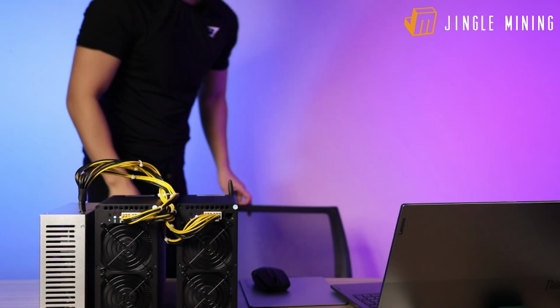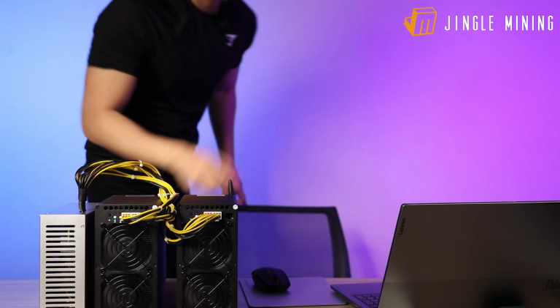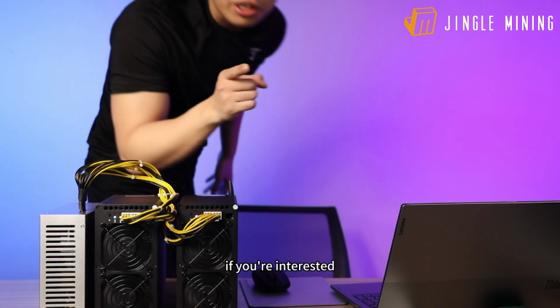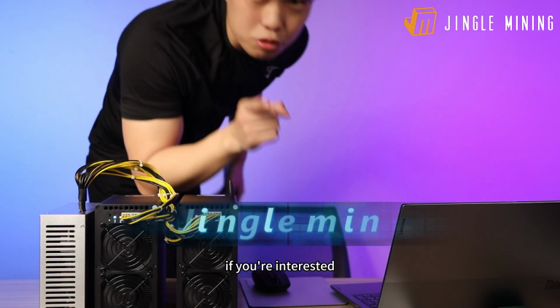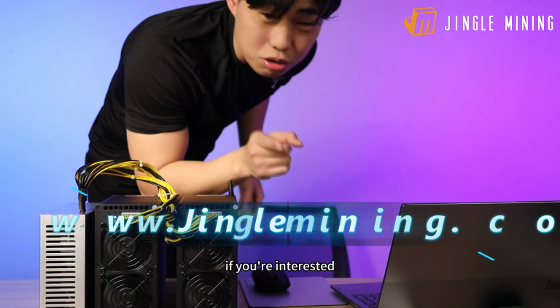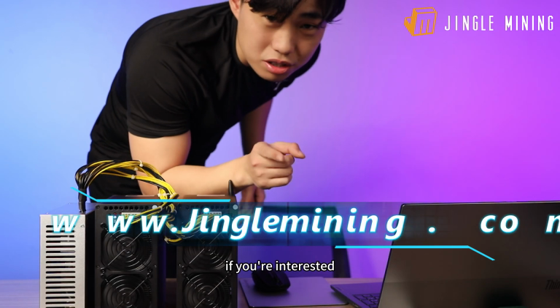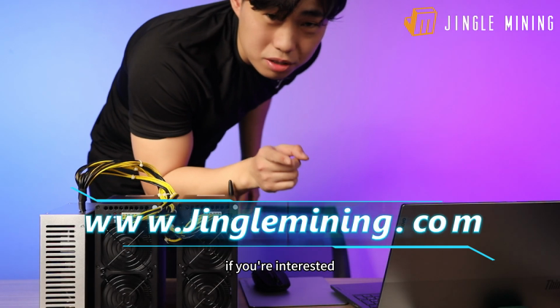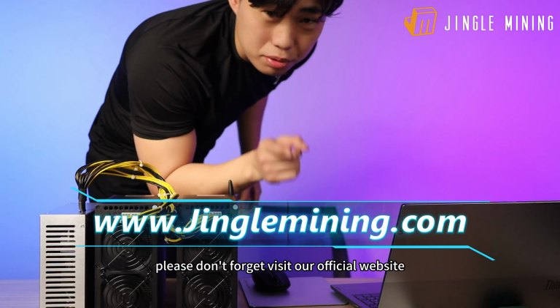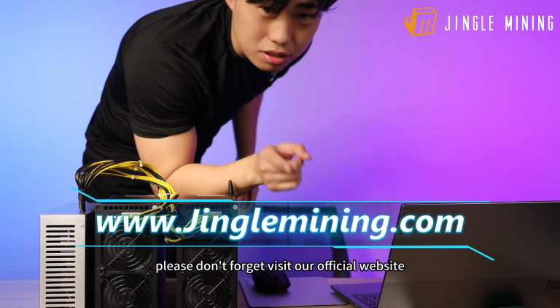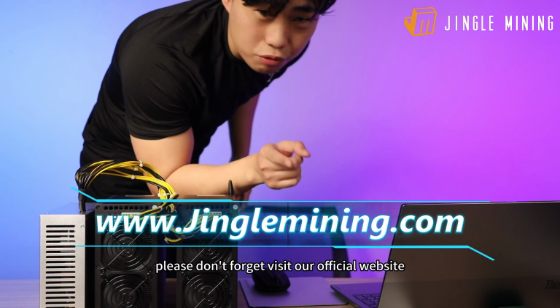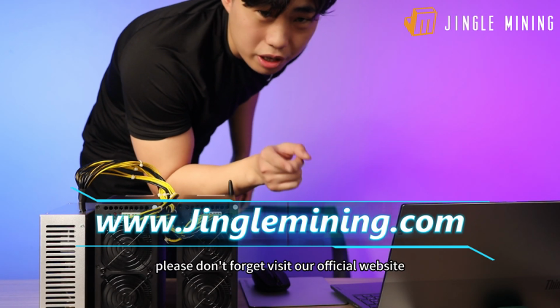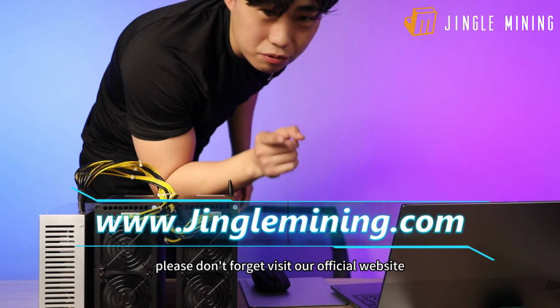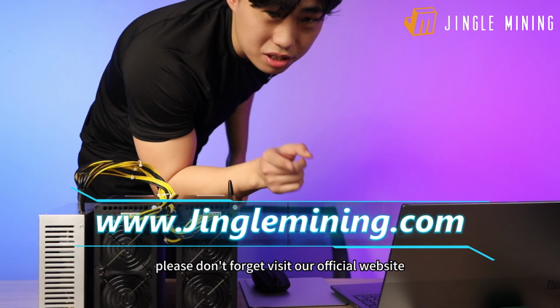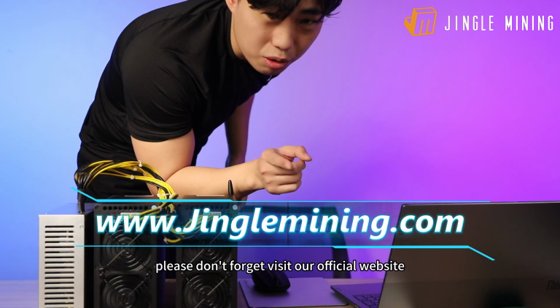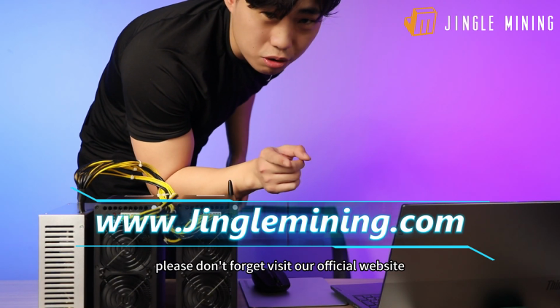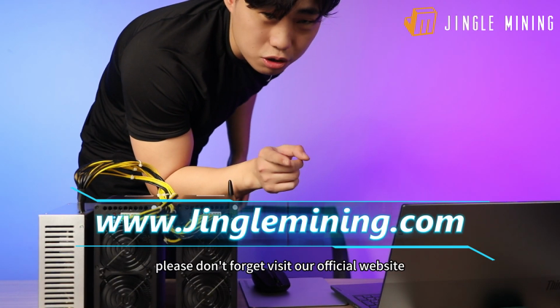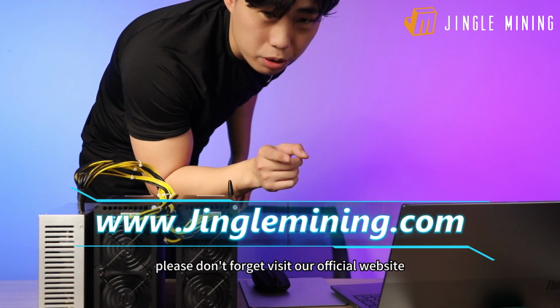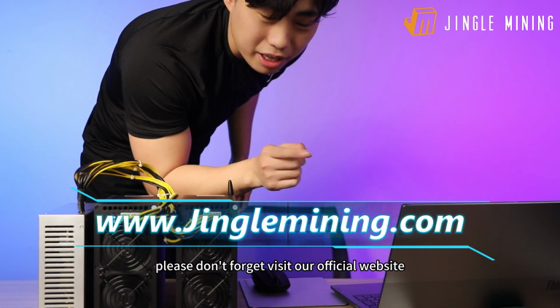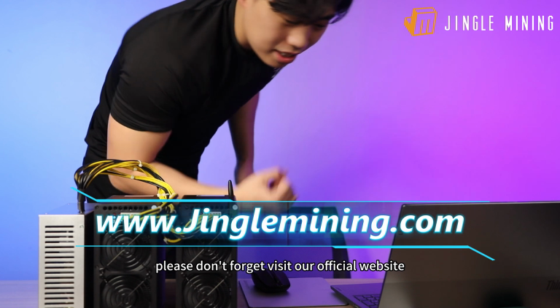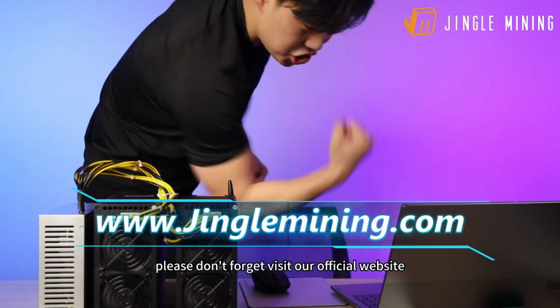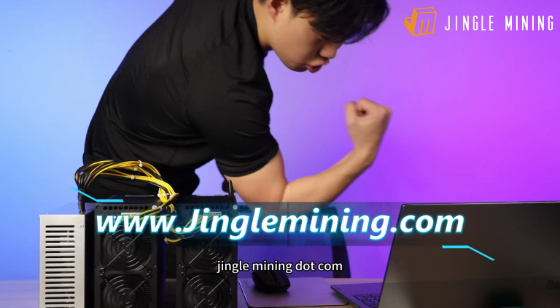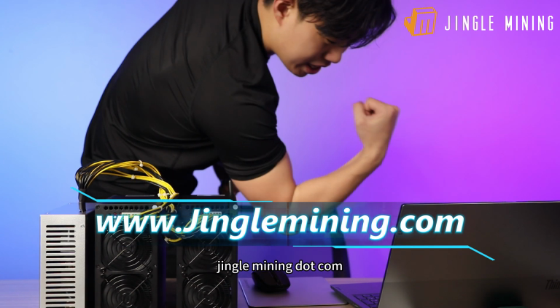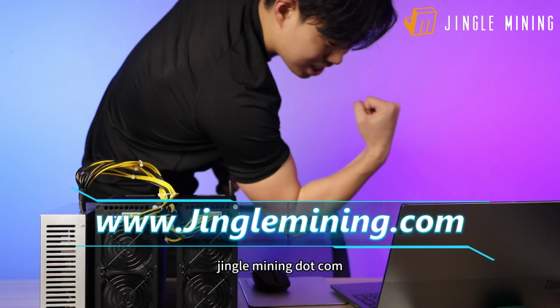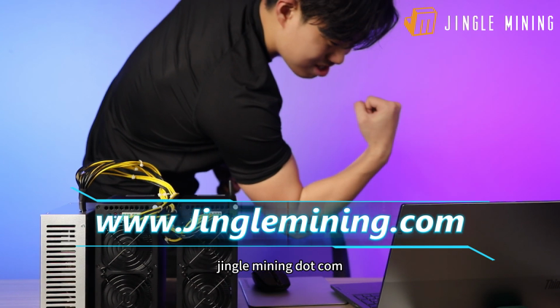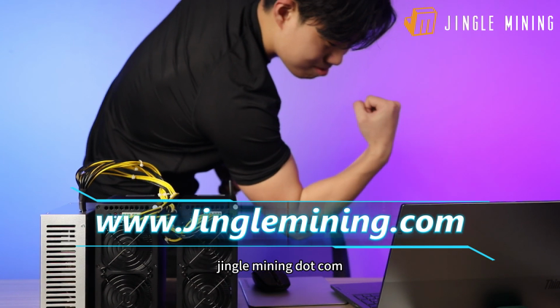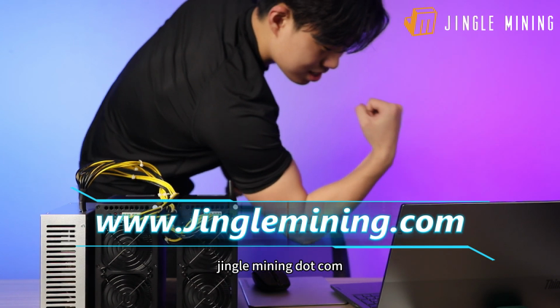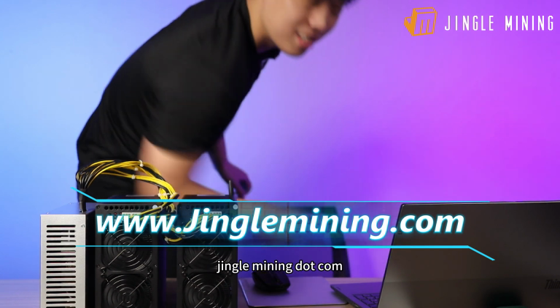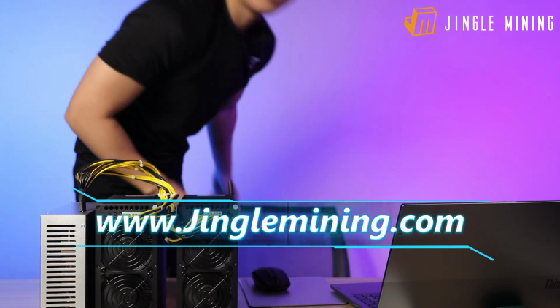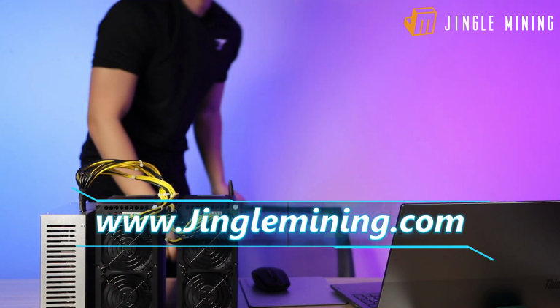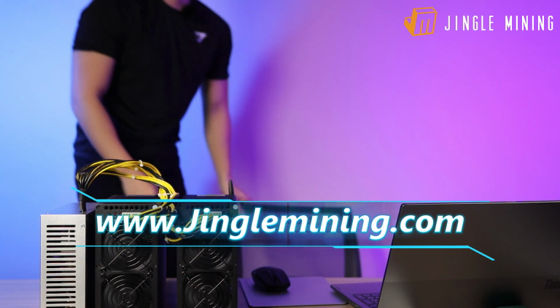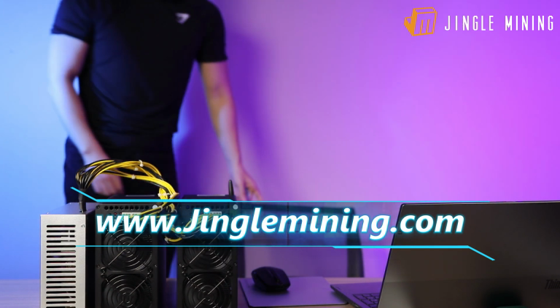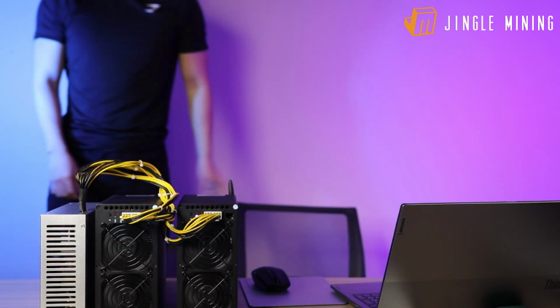If you're interested, please don't forget to visit our official website jinglemining.com.